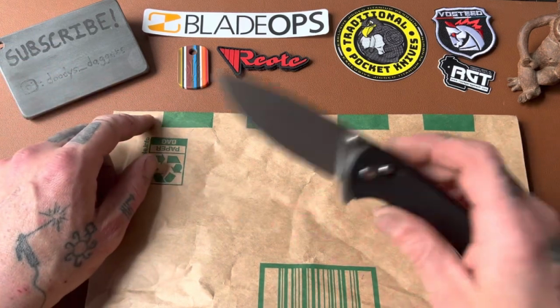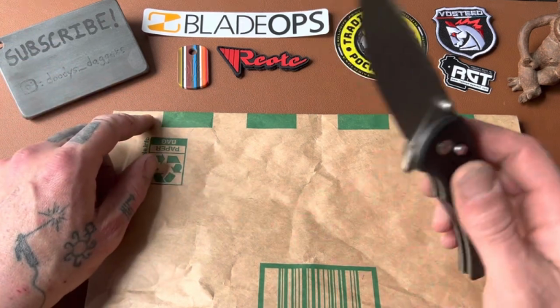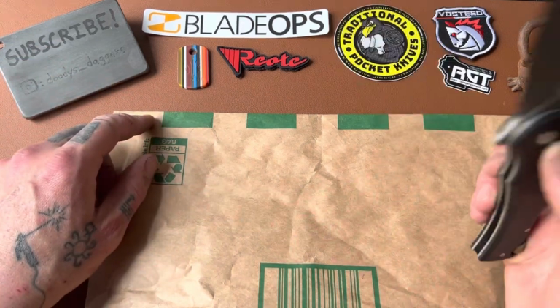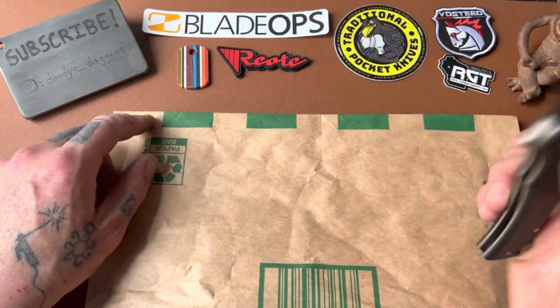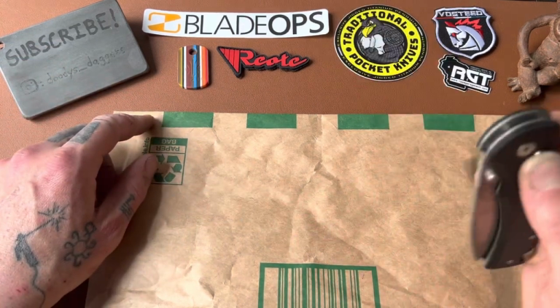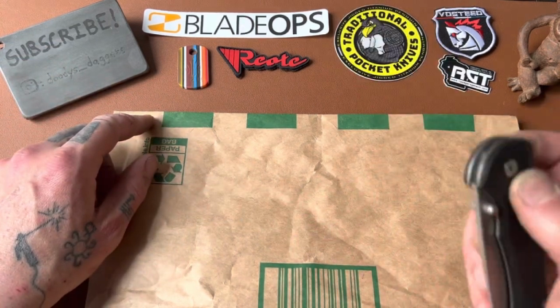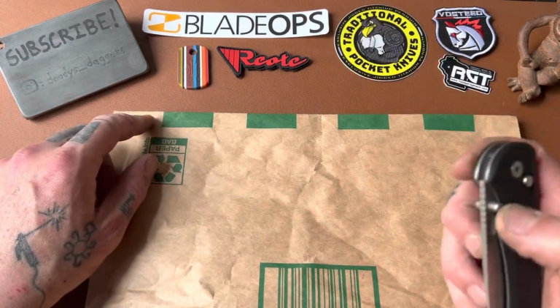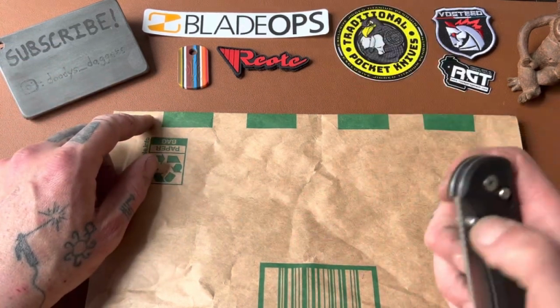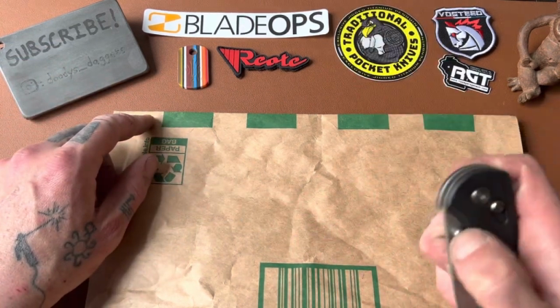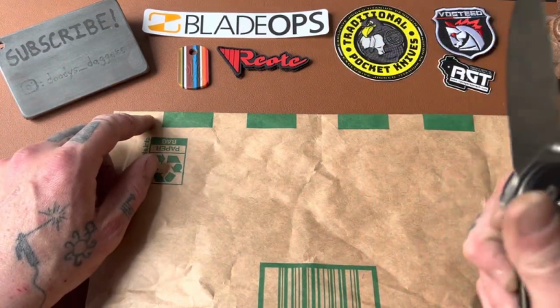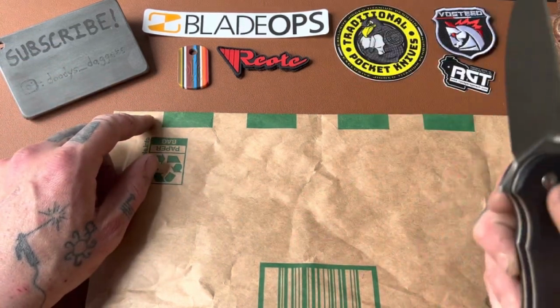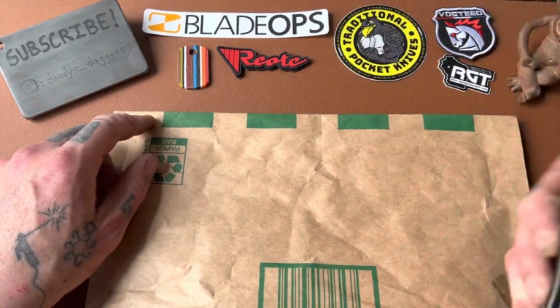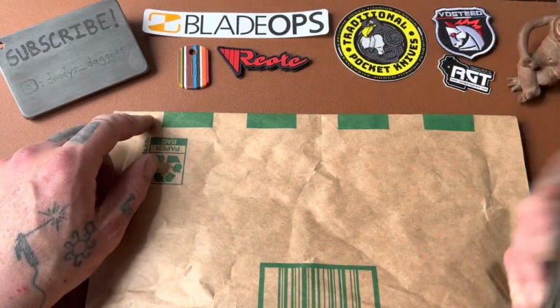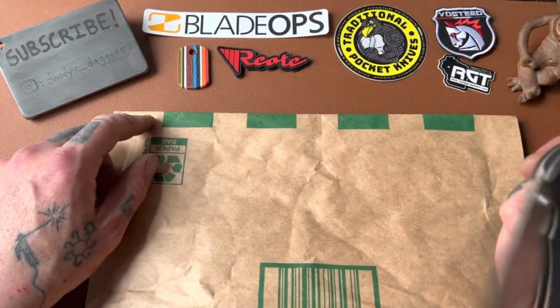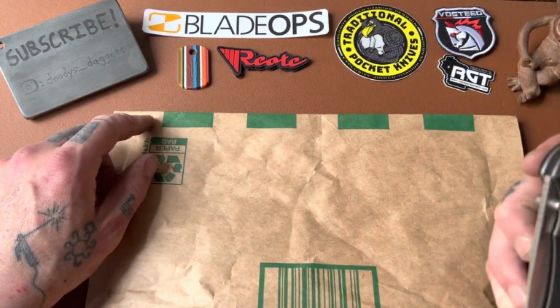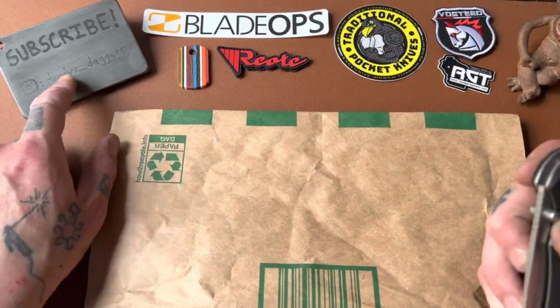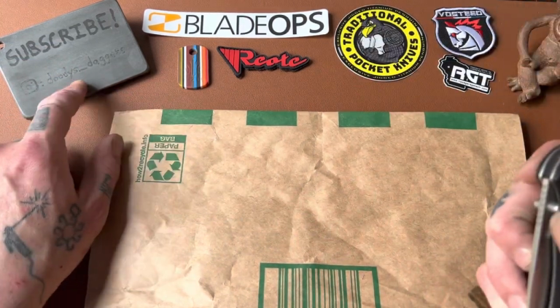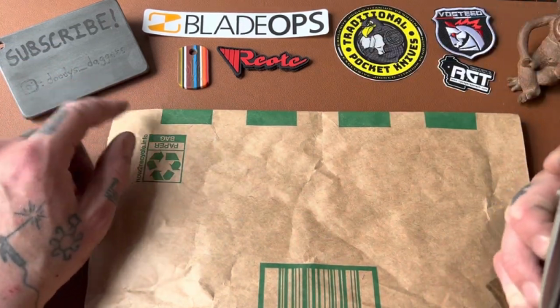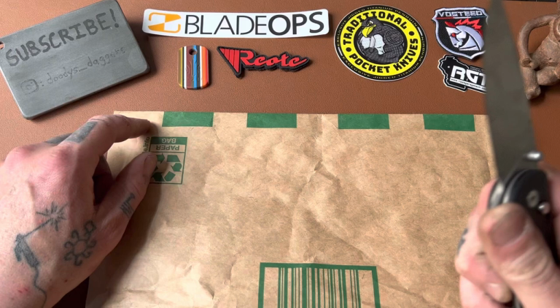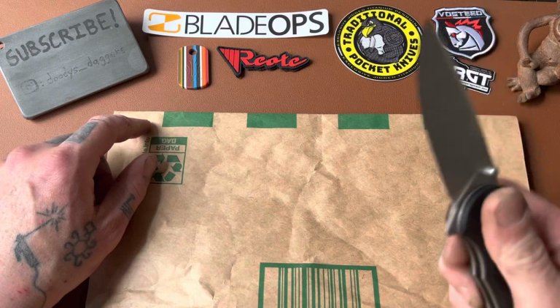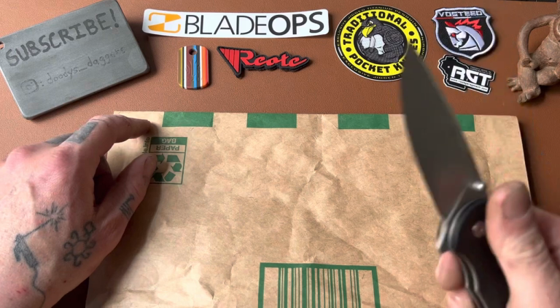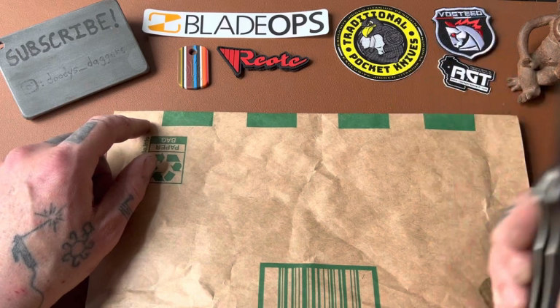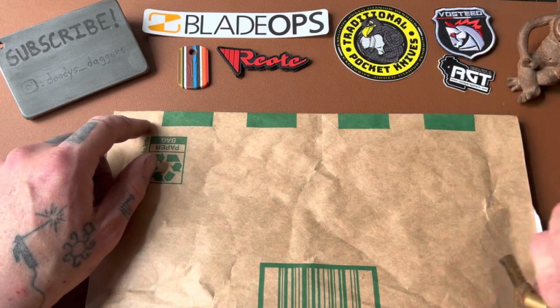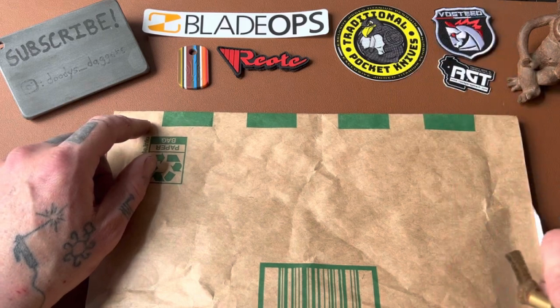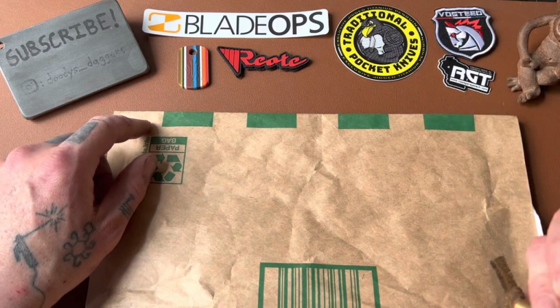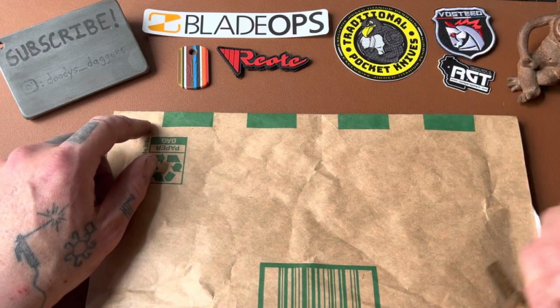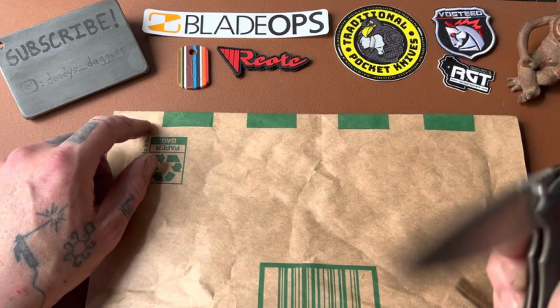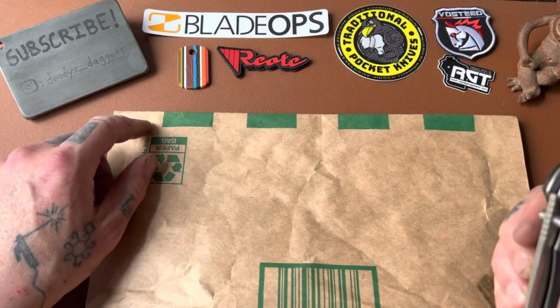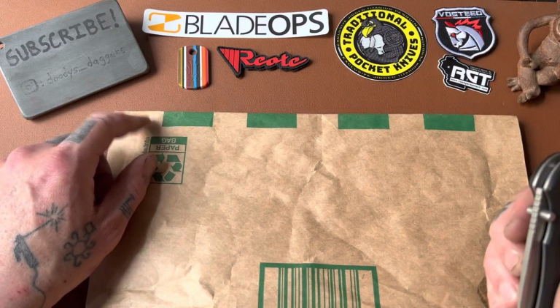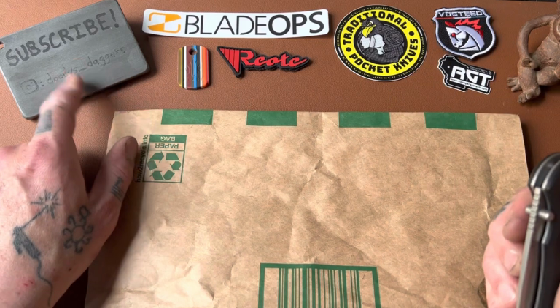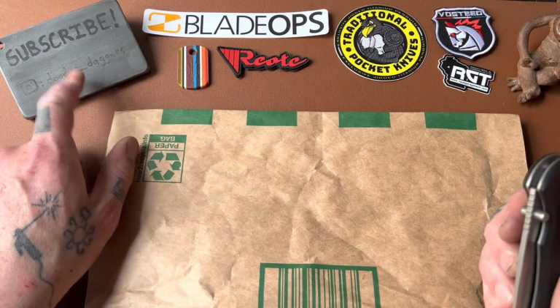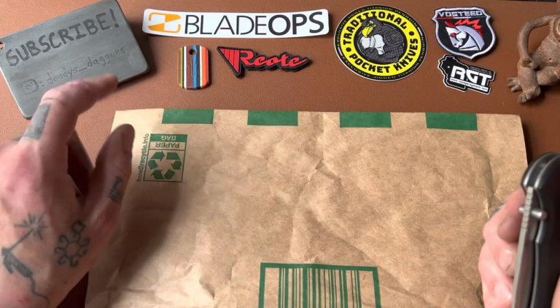You're going to like the channel, so just do it now. Why not? Follow me on Instagram too — Duties underscore Daggers. It says it right there.